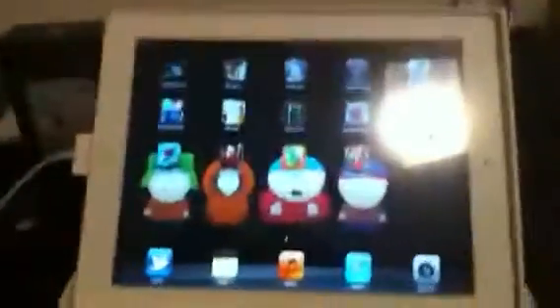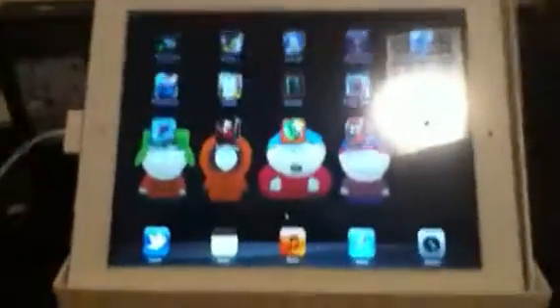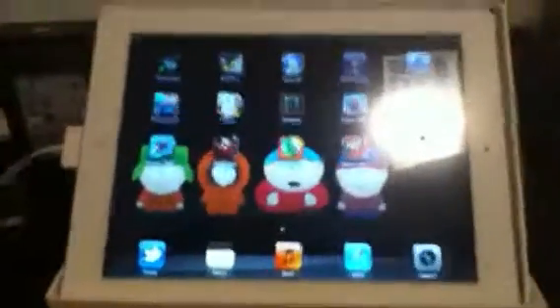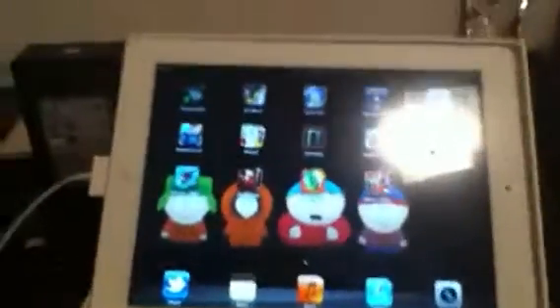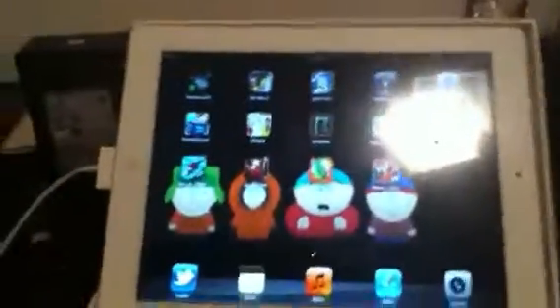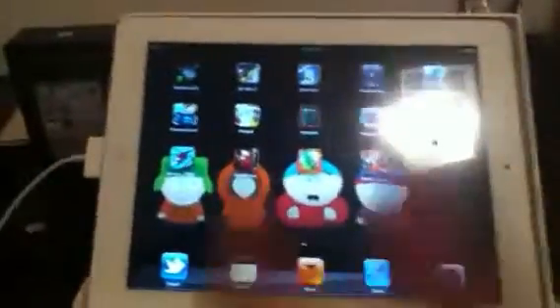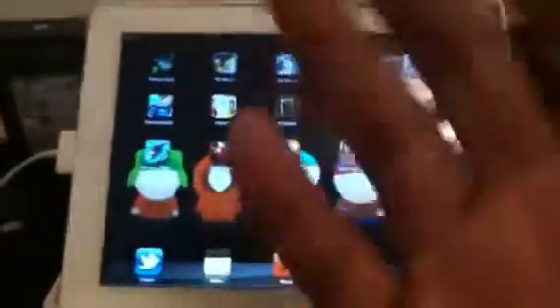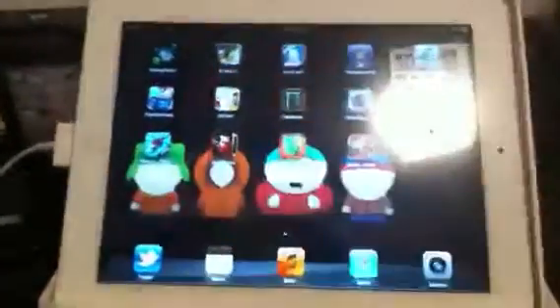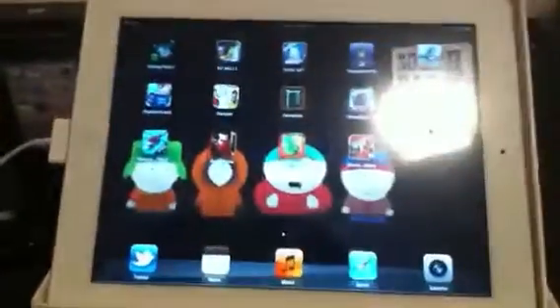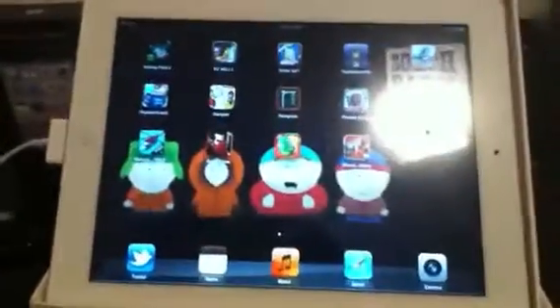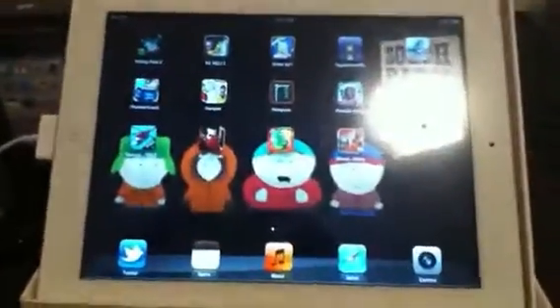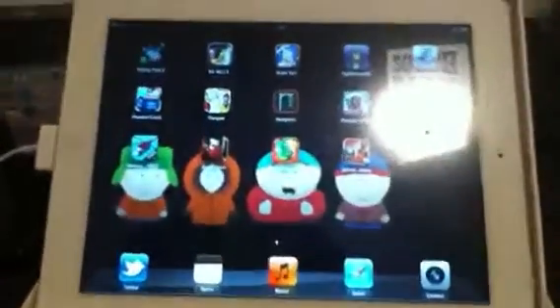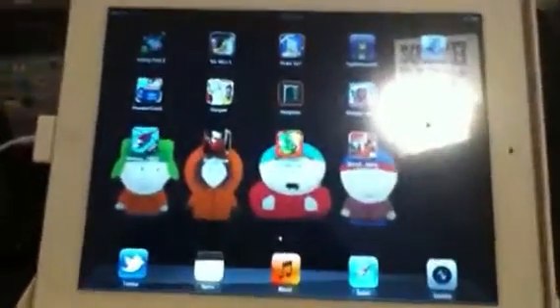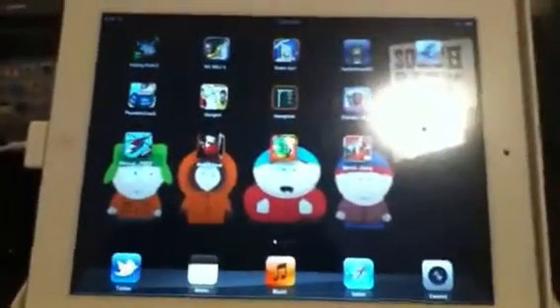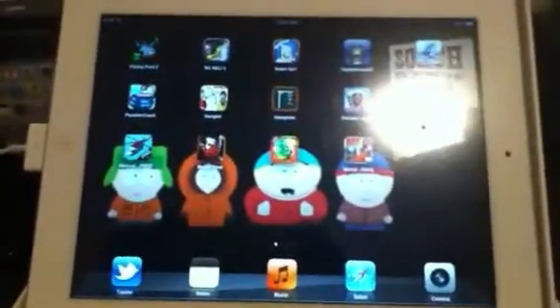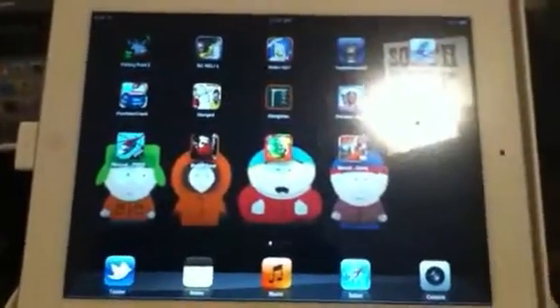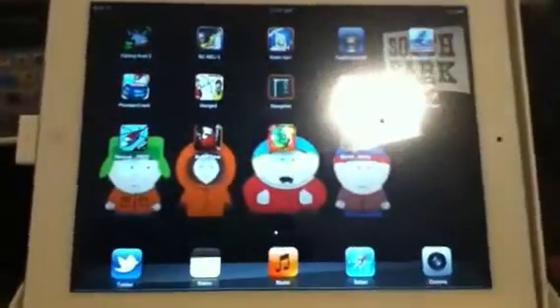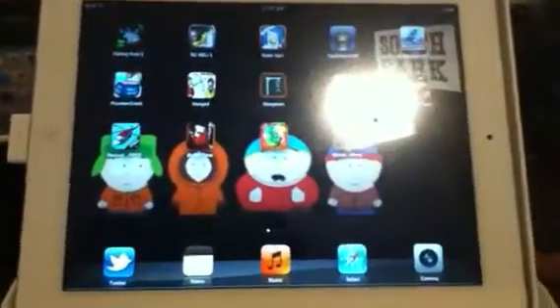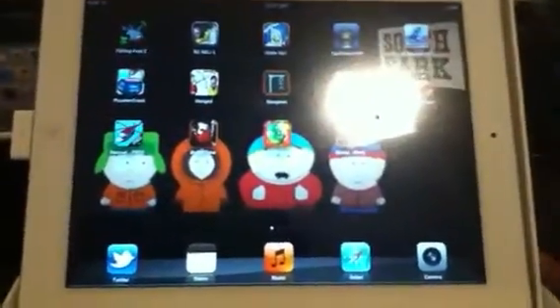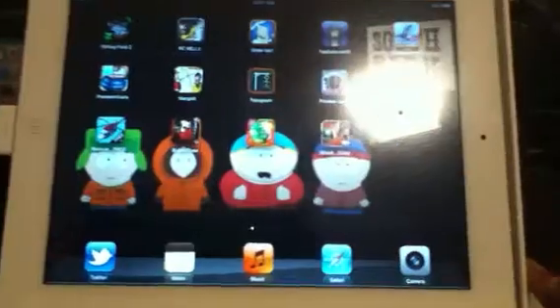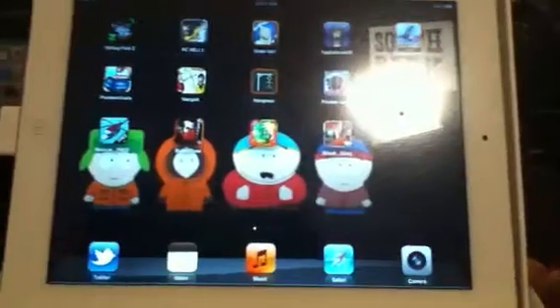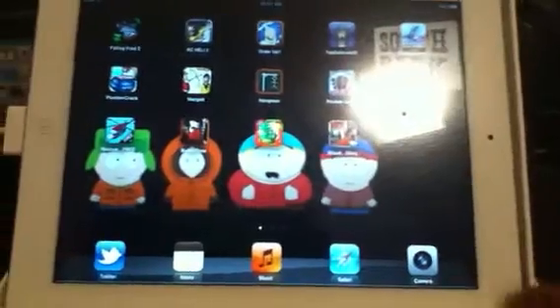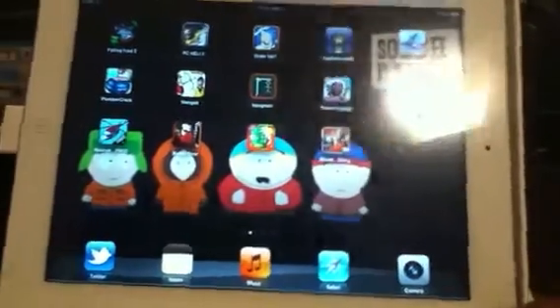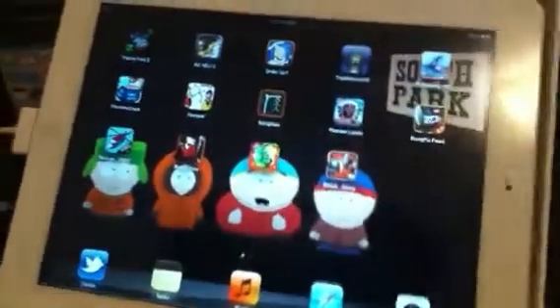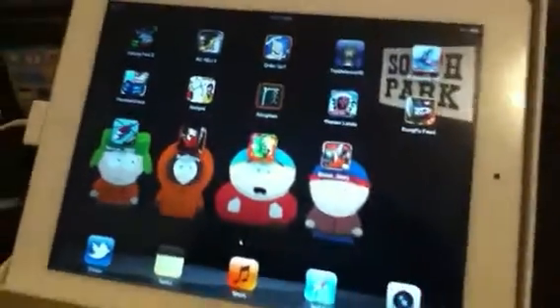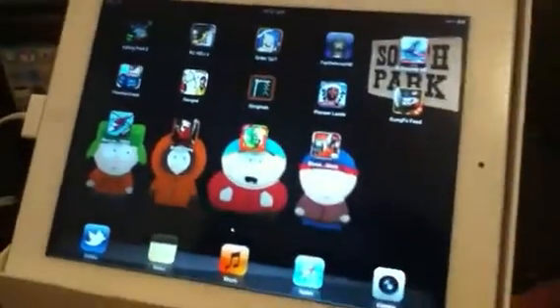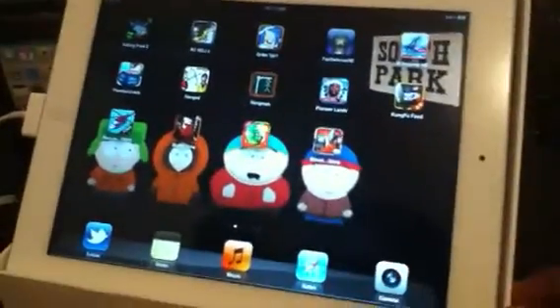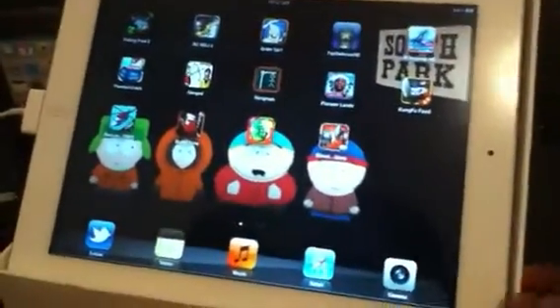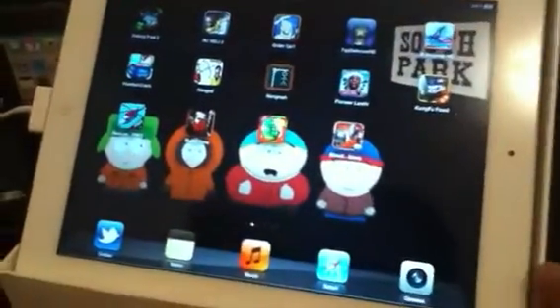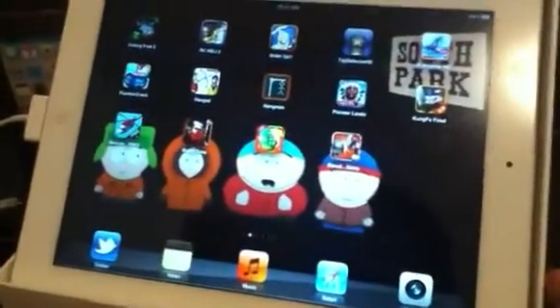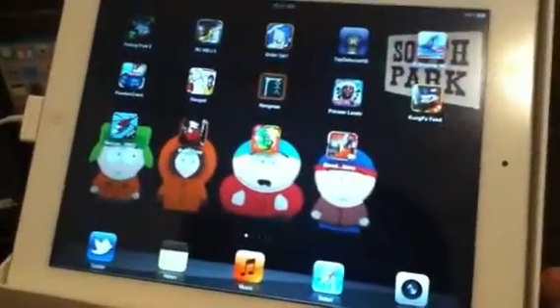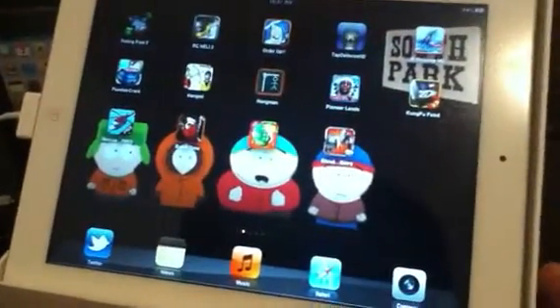Now this one — sorry for the shaking. This one right here, I want to show you guys how to unfreeze your iPad.